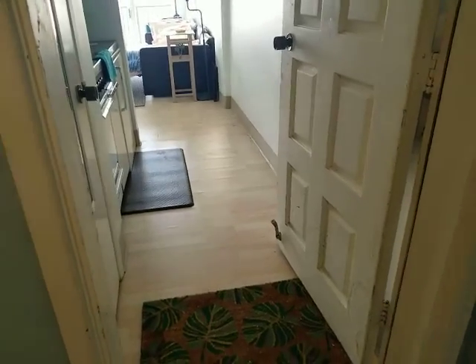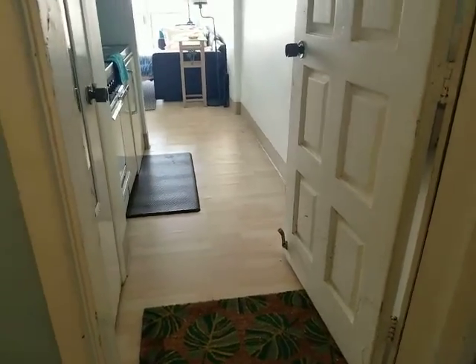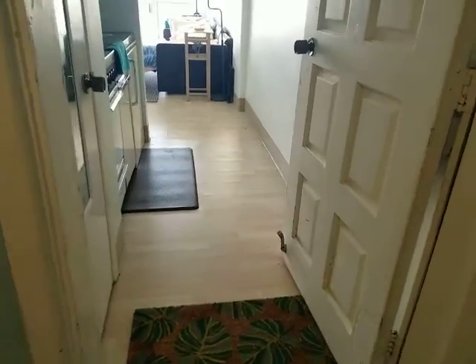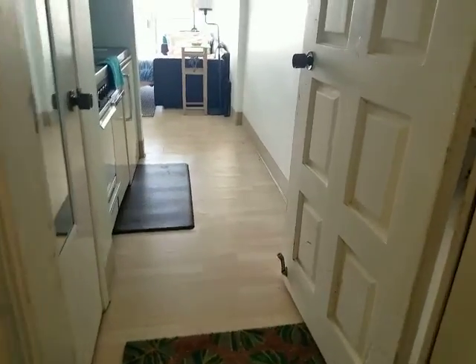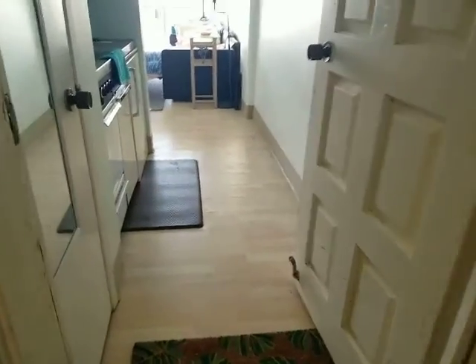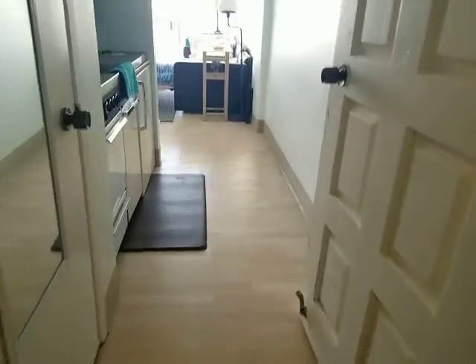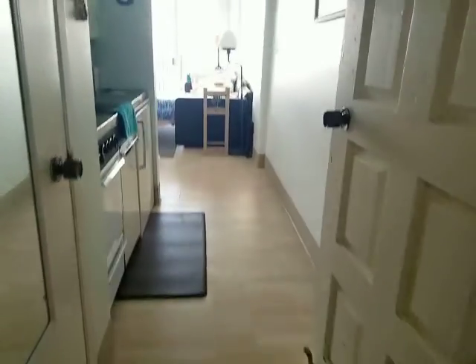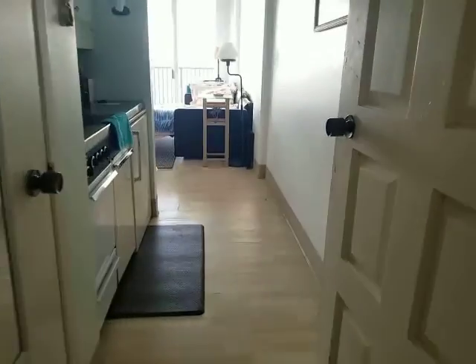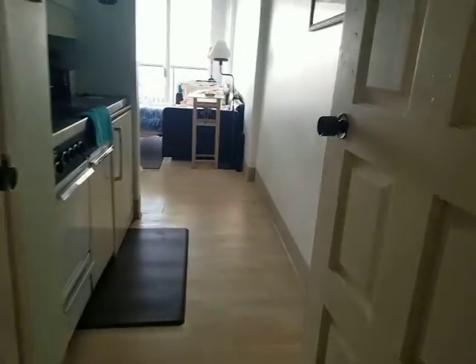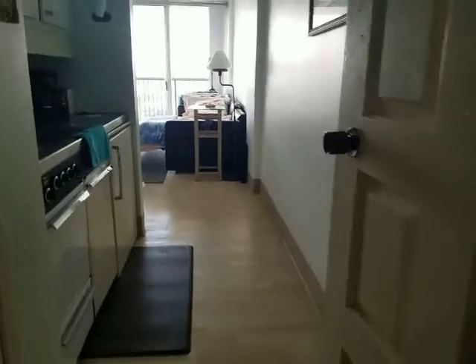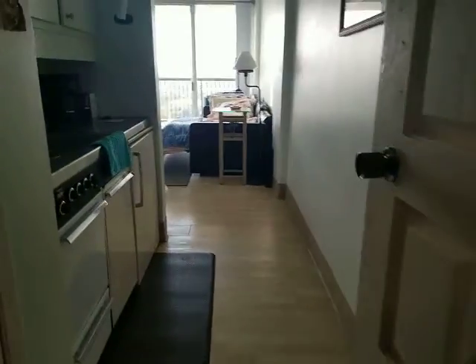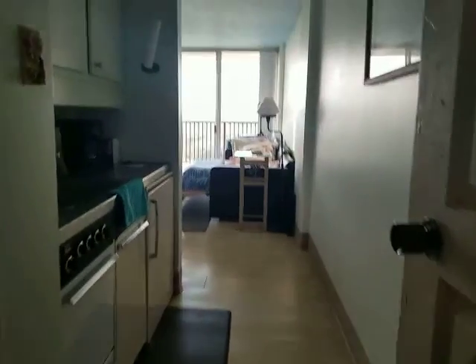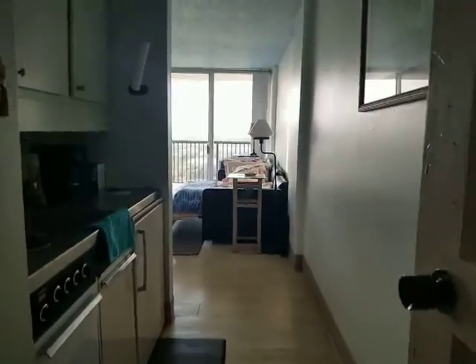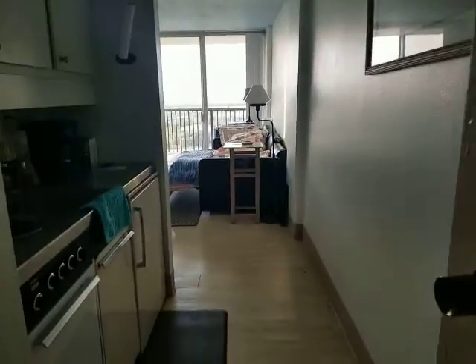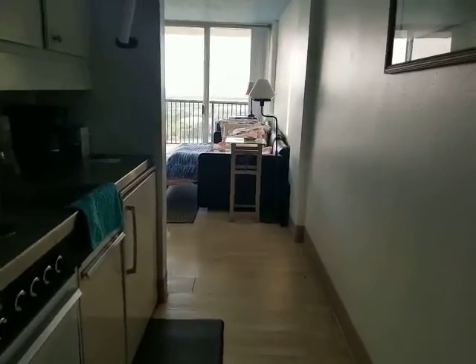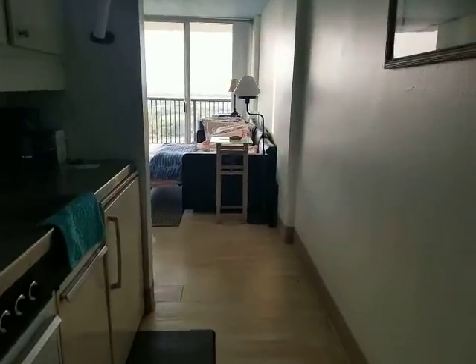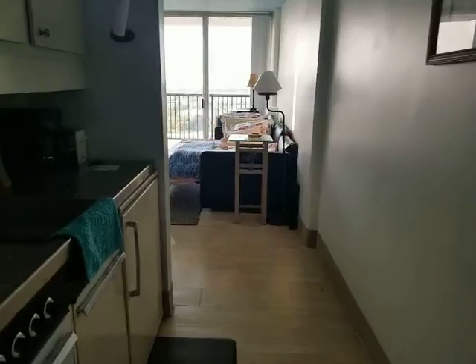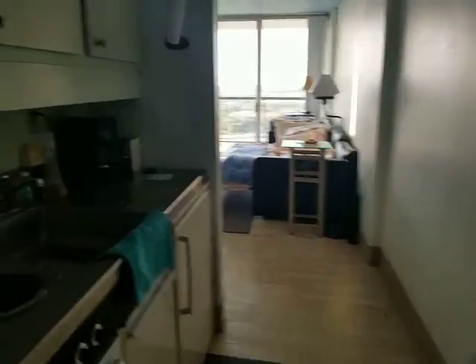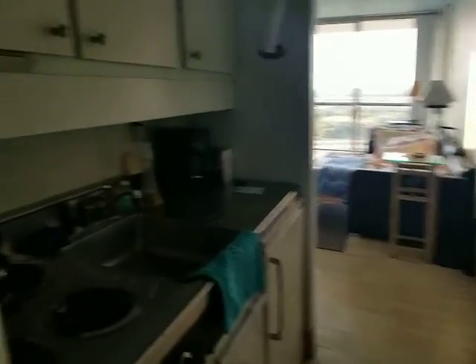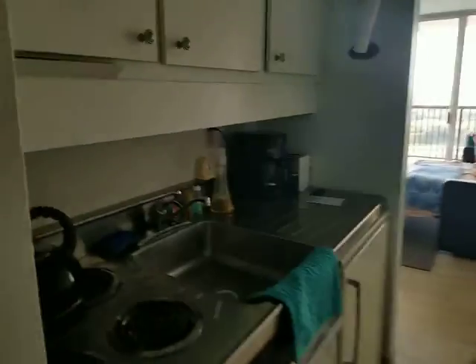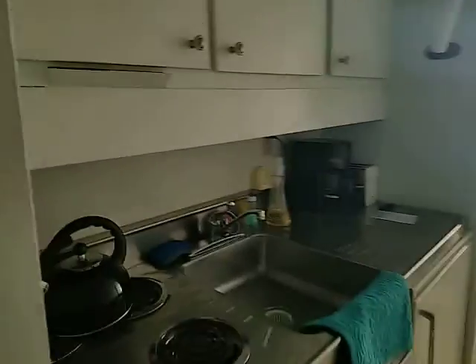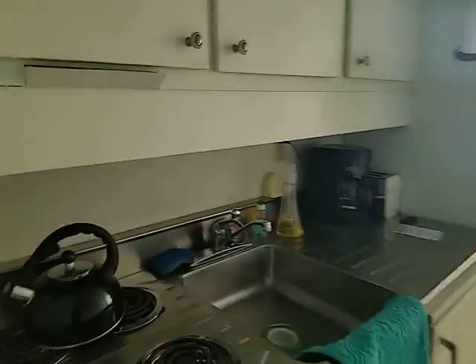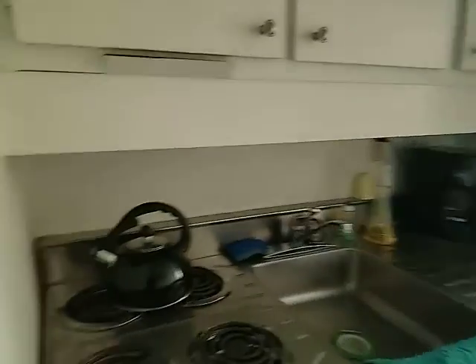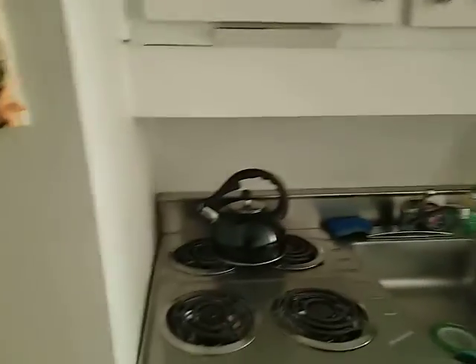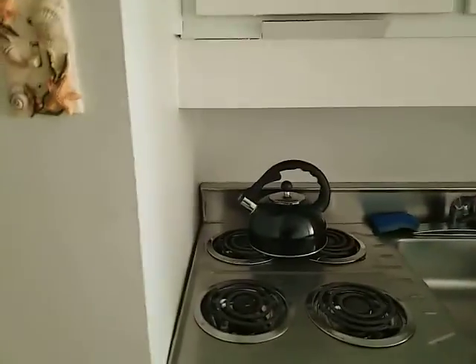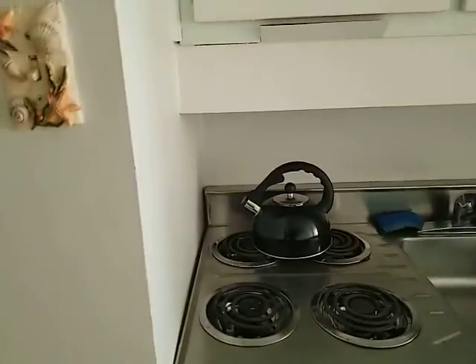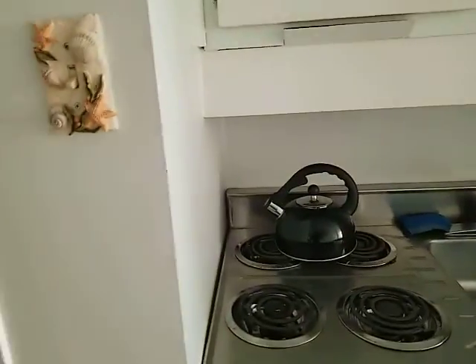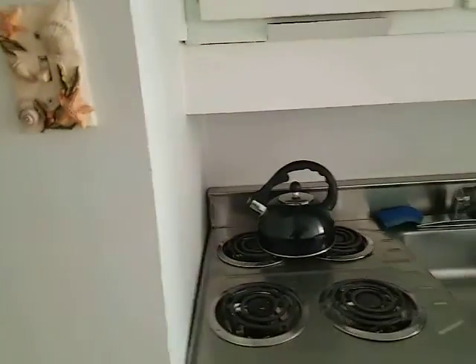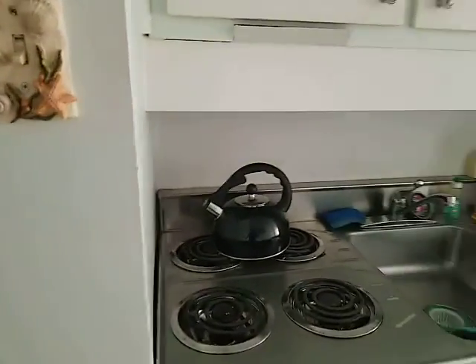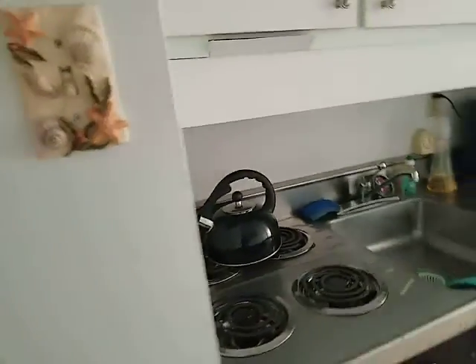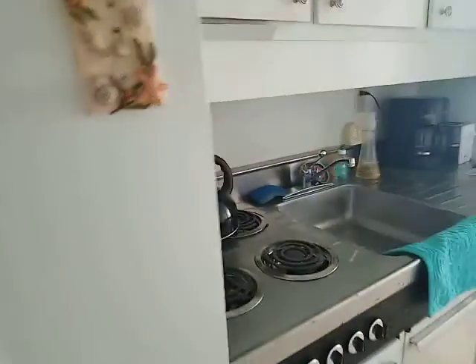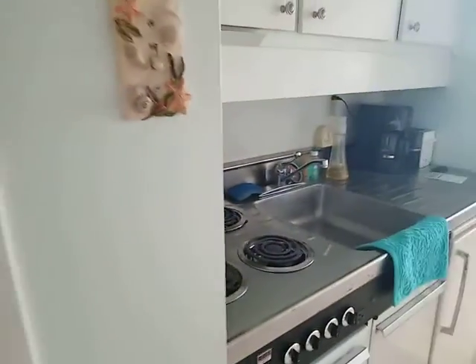And here we are entering this efficiency unit. Straight through the front door you enter into the kitchen.